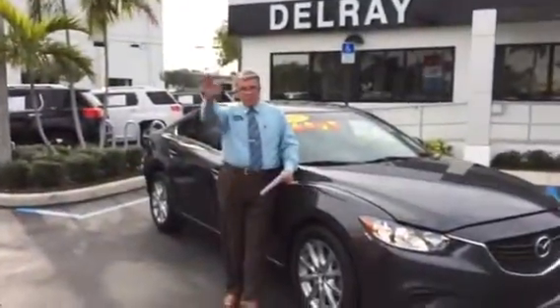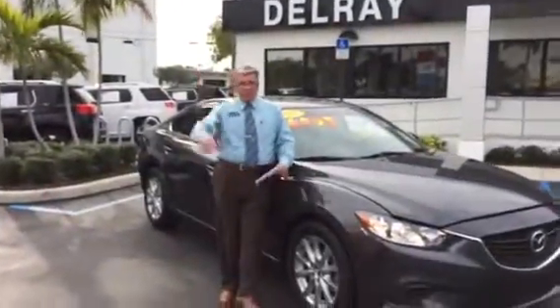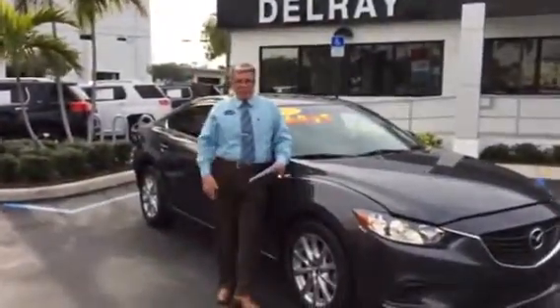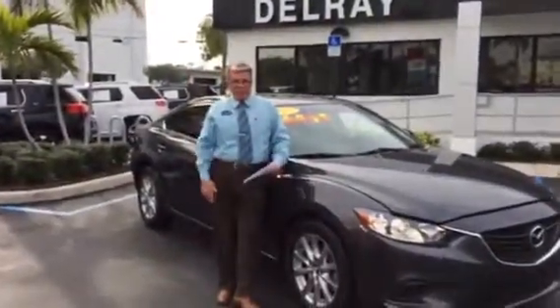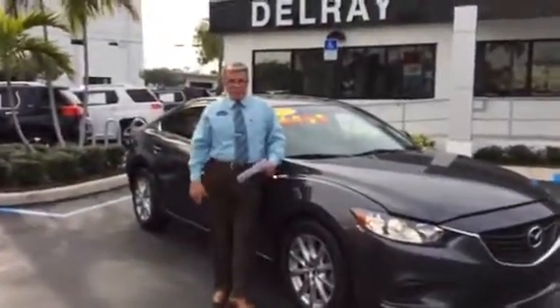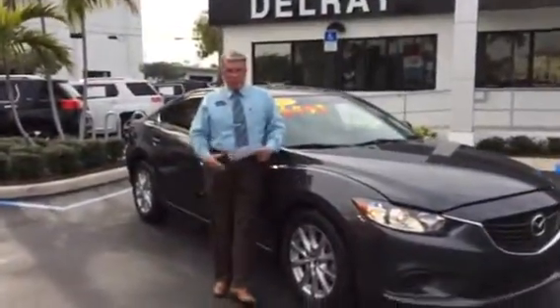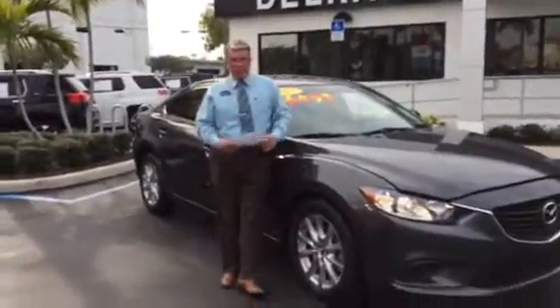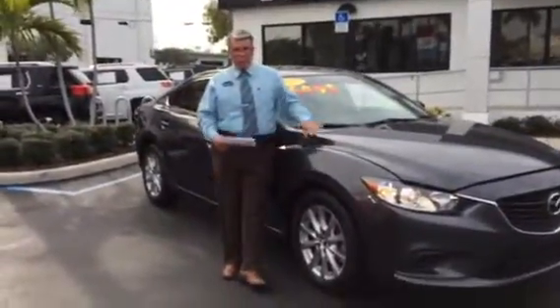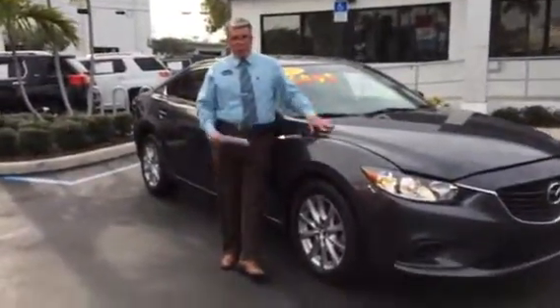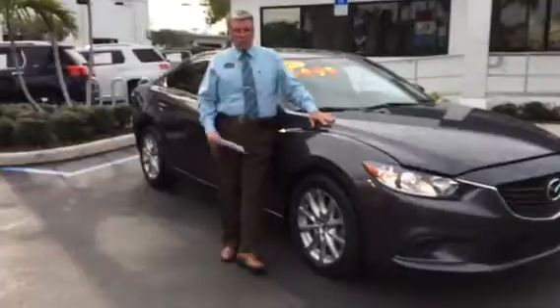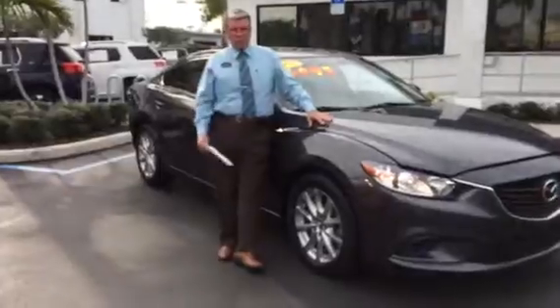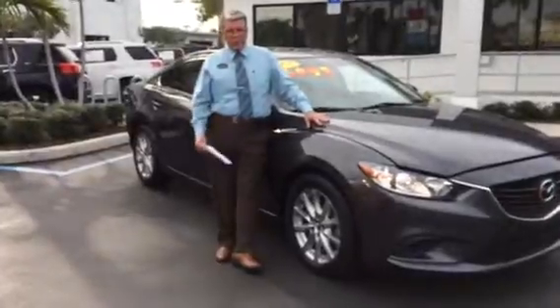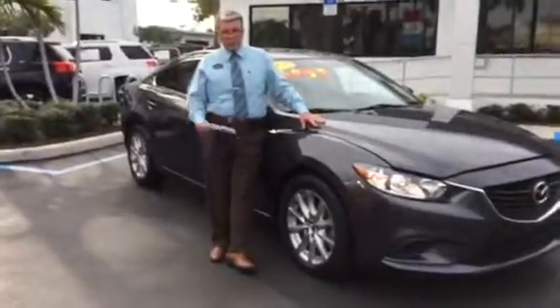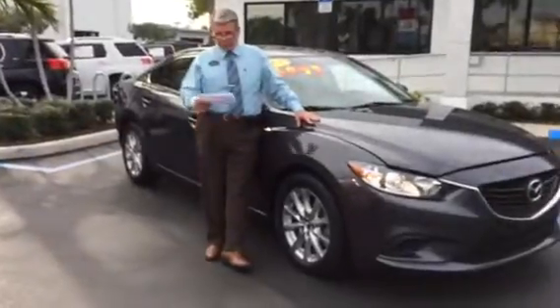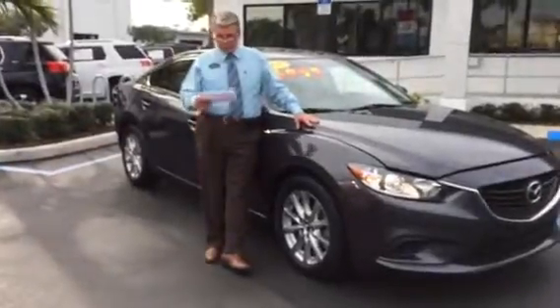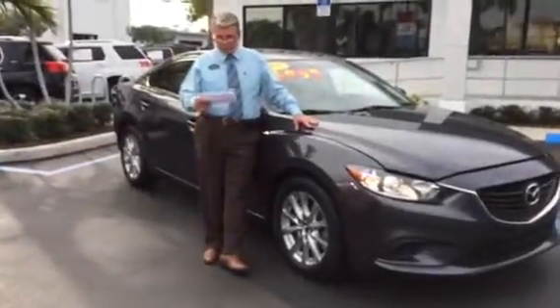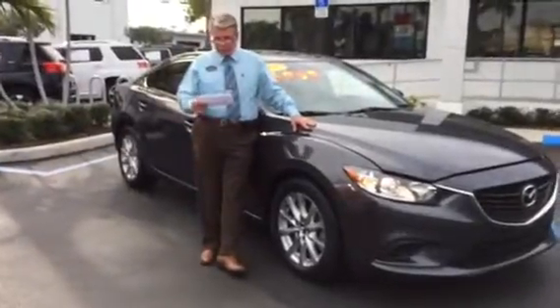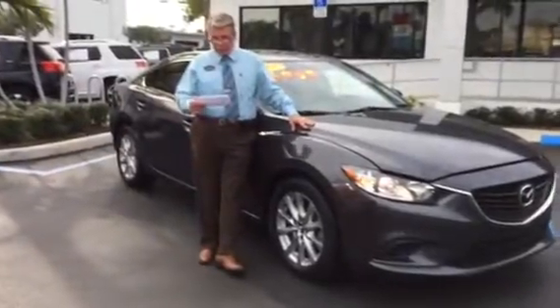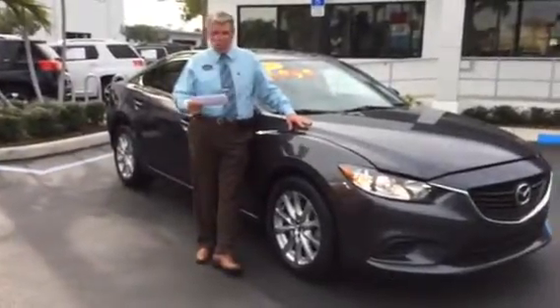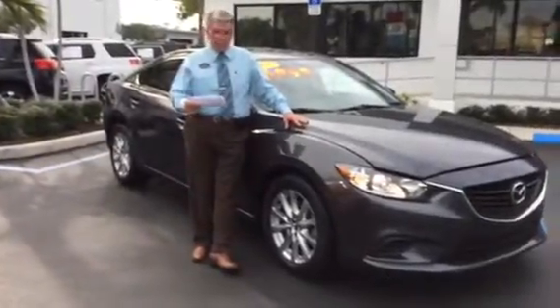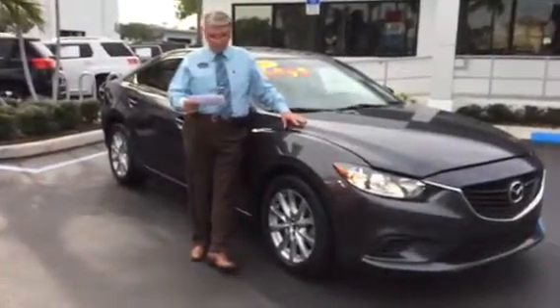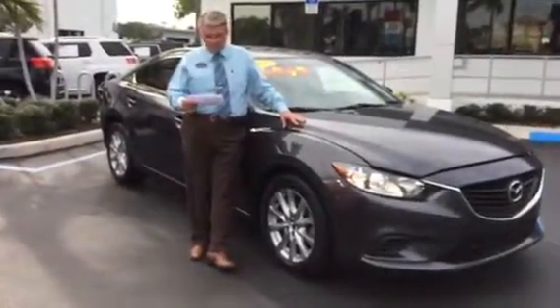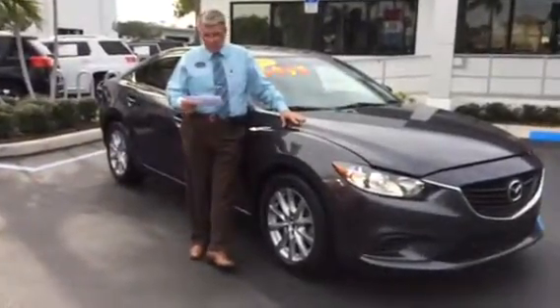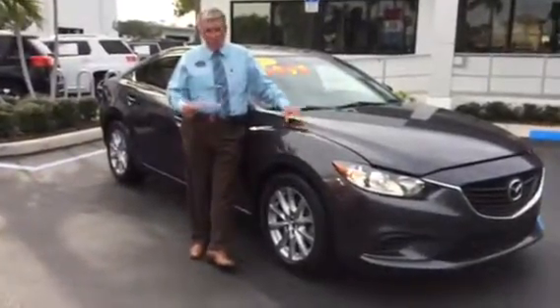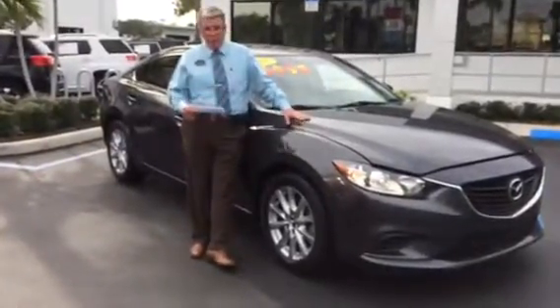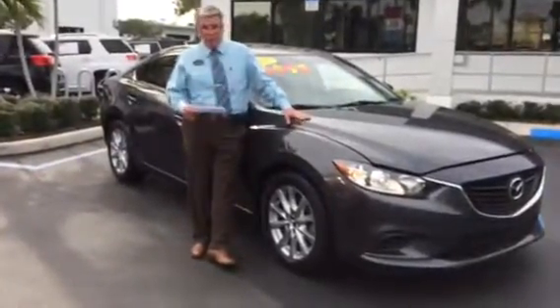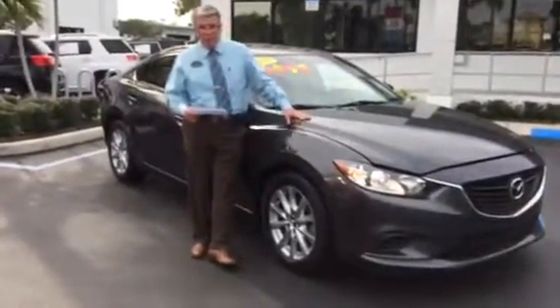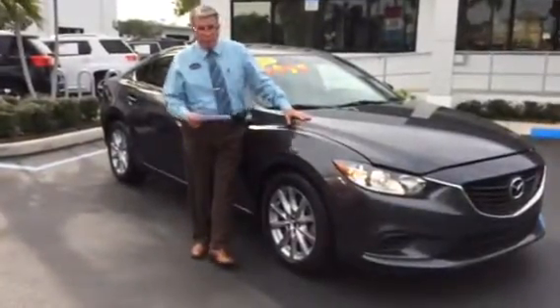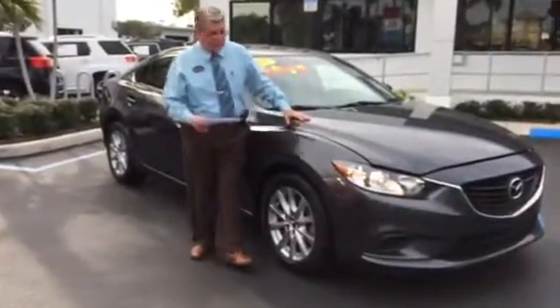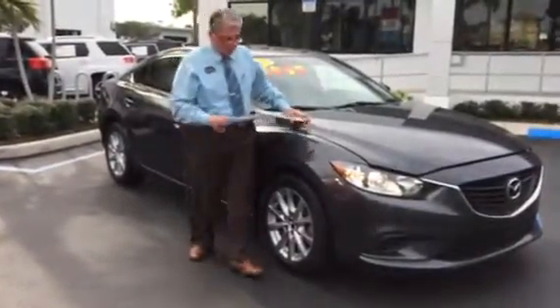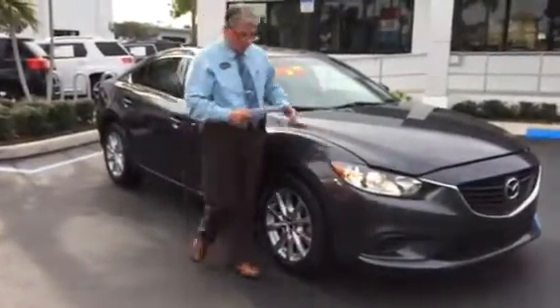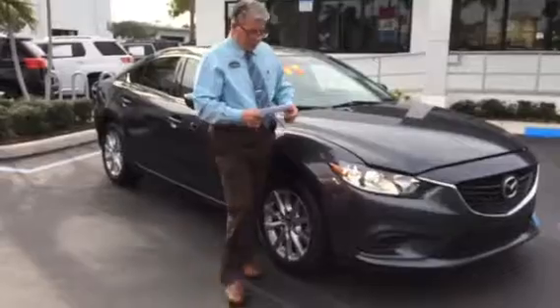Hi there. Thanks for asking about this beautiful and sleek Mazda 6. It's a 2015. Let me show you that for a little bit.